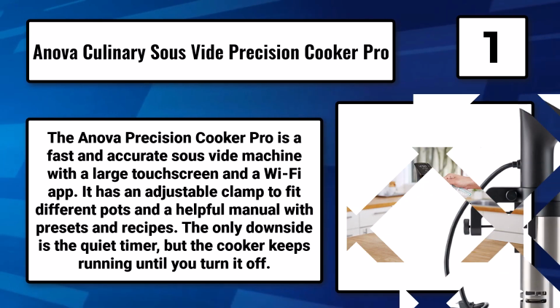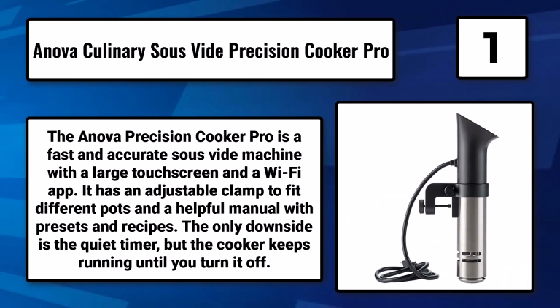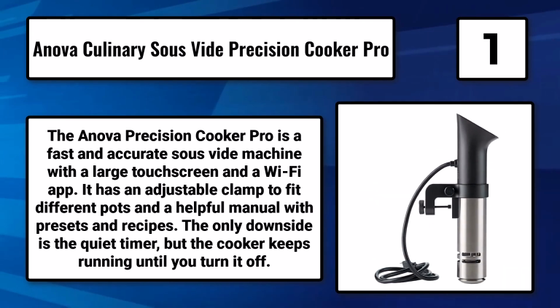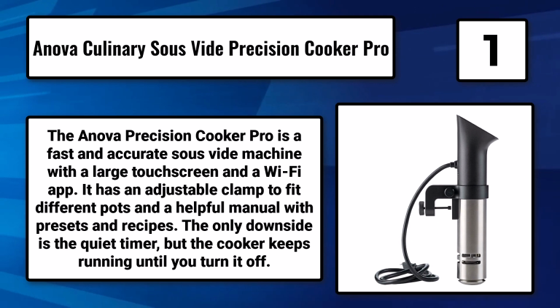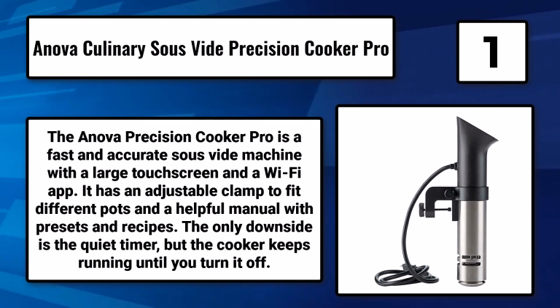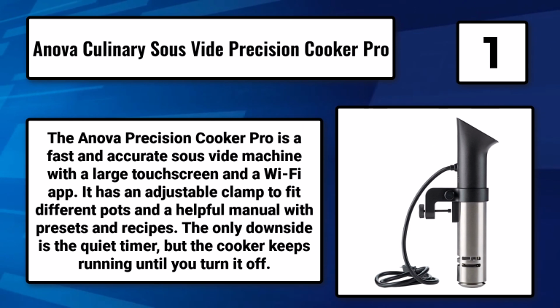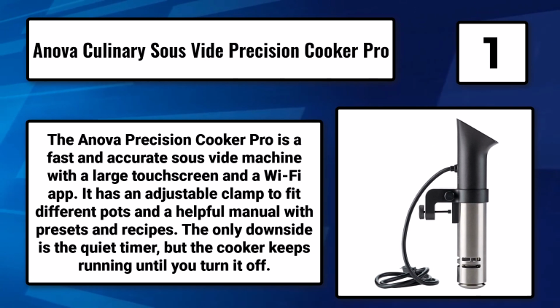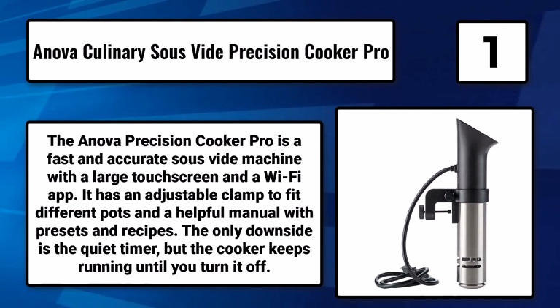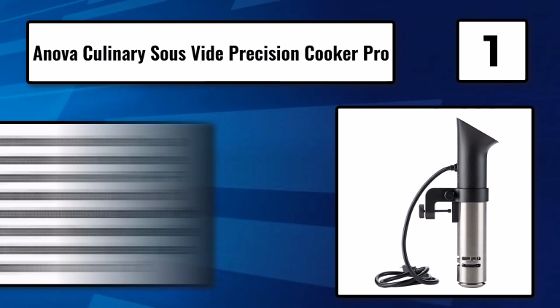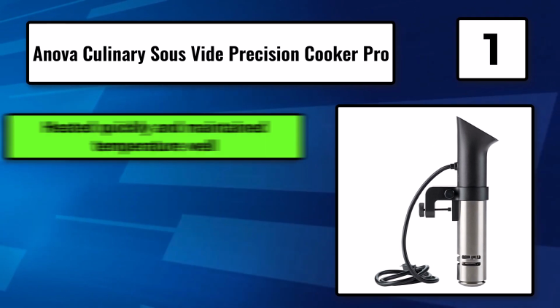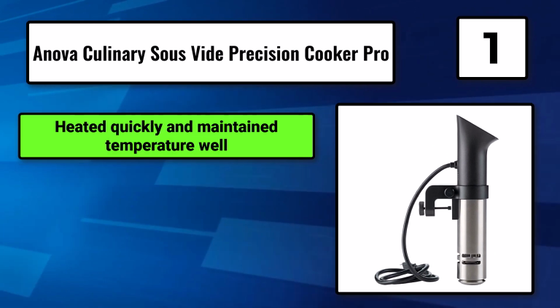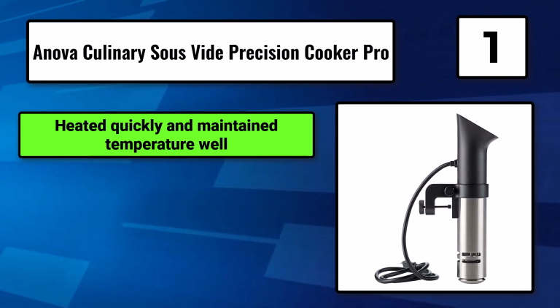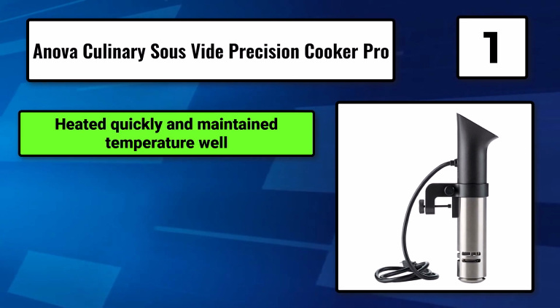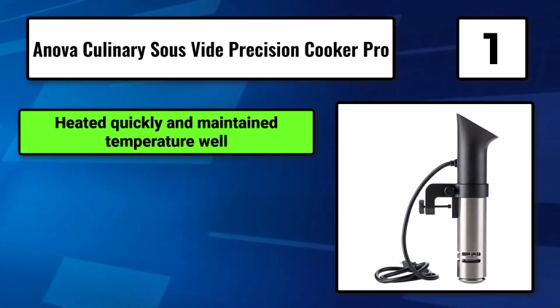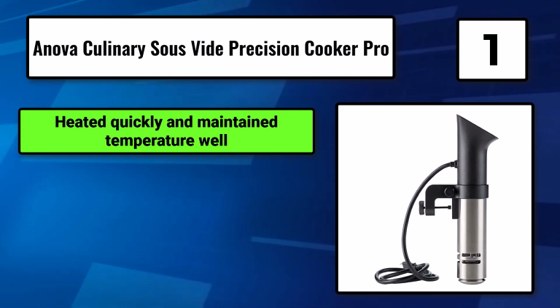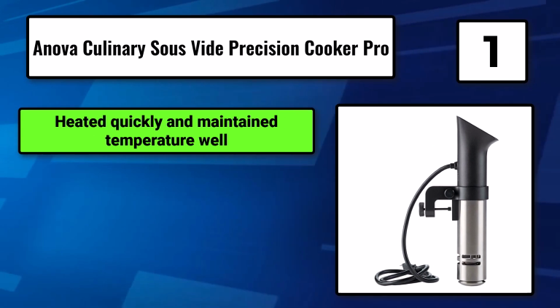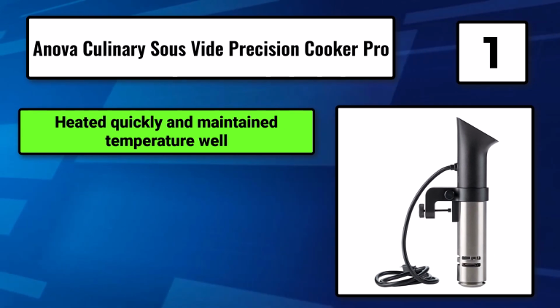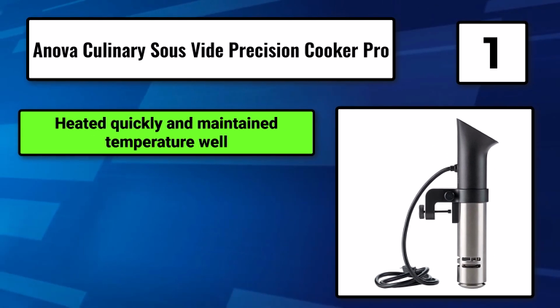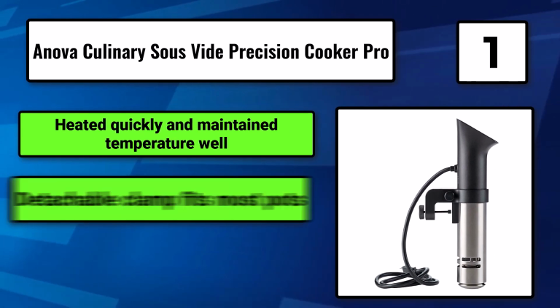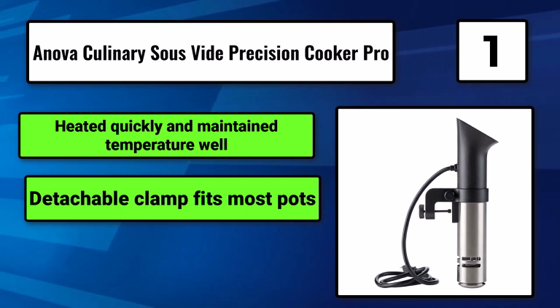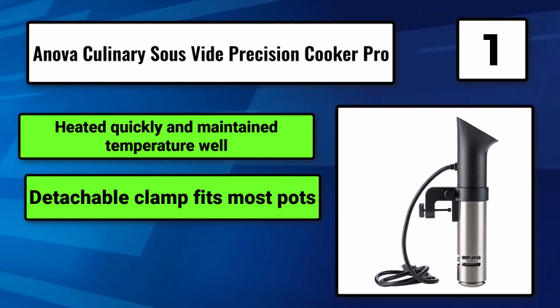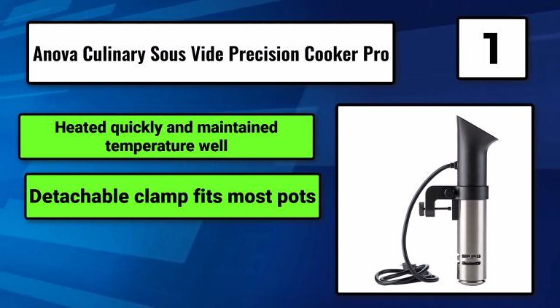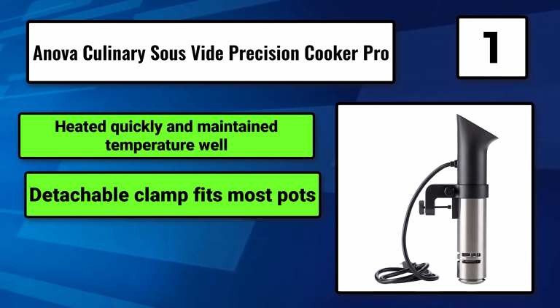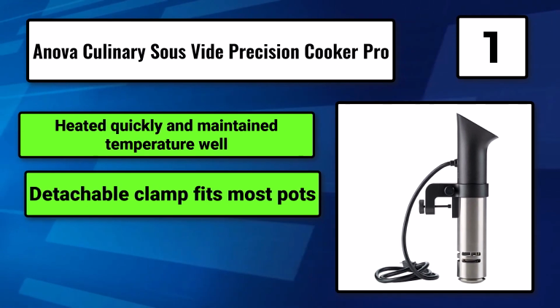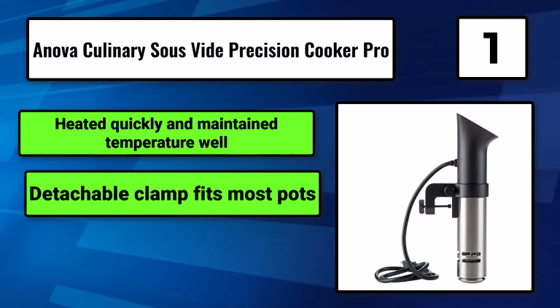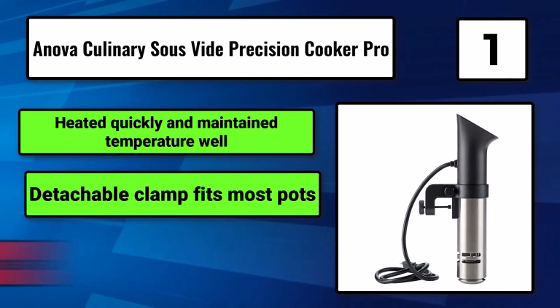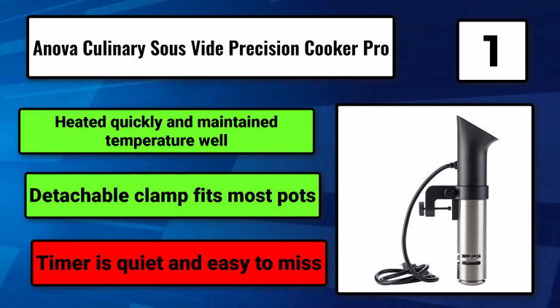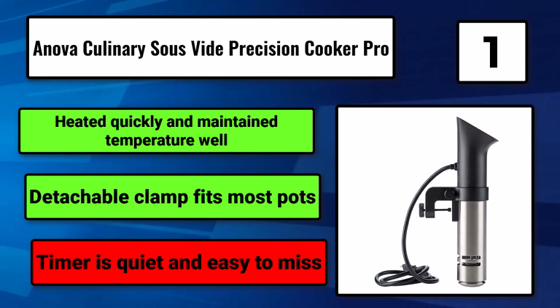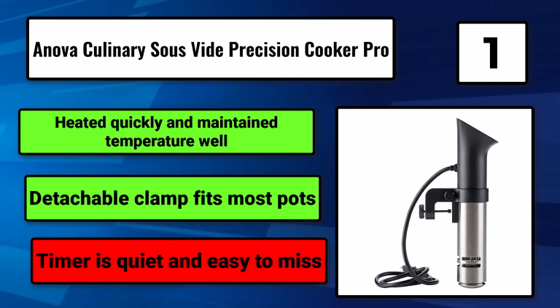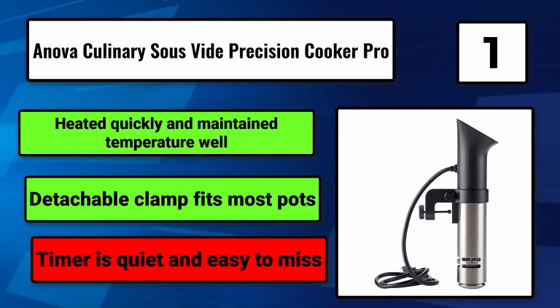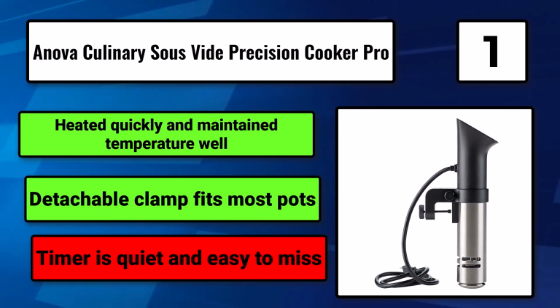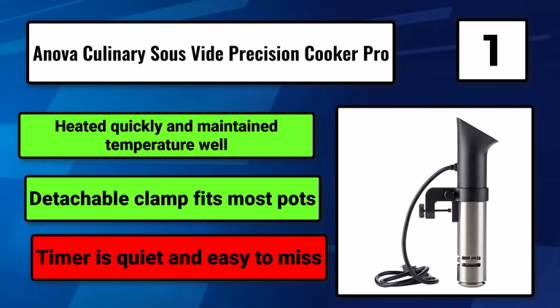The only downside is the quiet timer, but the cooker keeps running until you turn it off. It heats quickly and maintains temperature well. The detachable clamp fits most pots, though the timer is quiet and easy to miss.